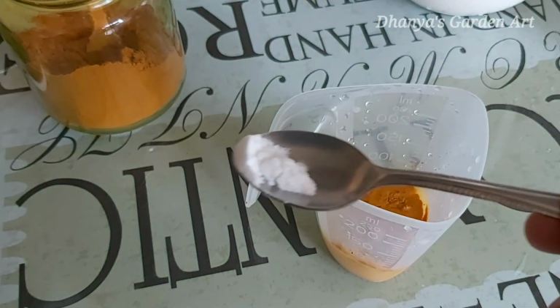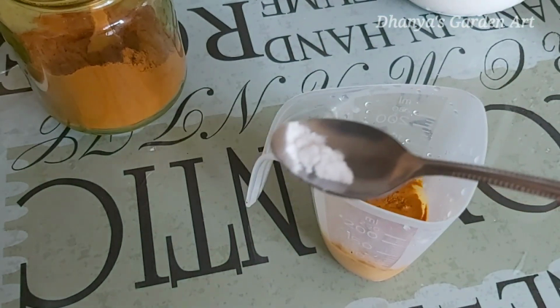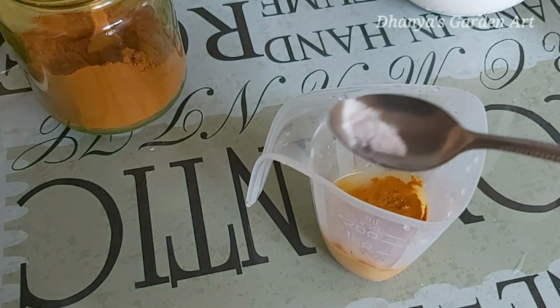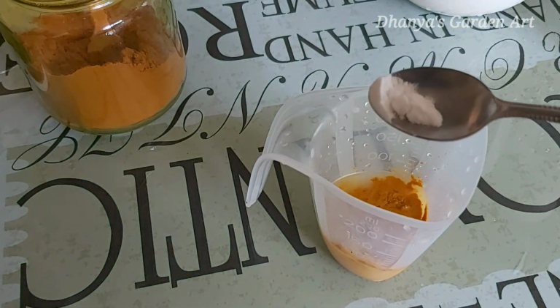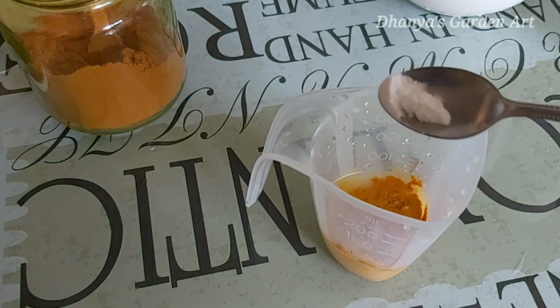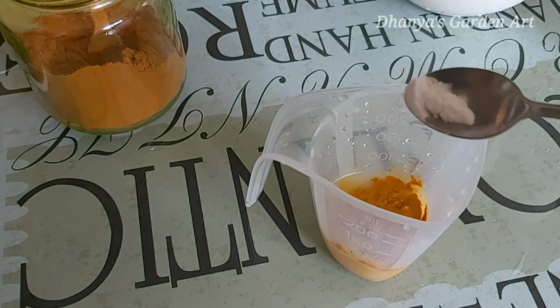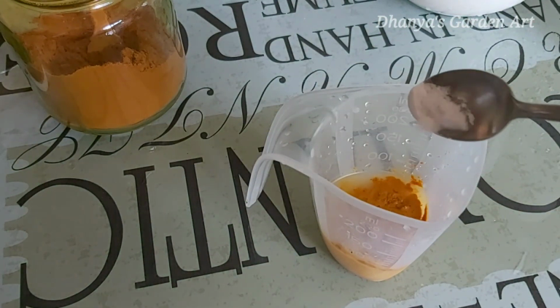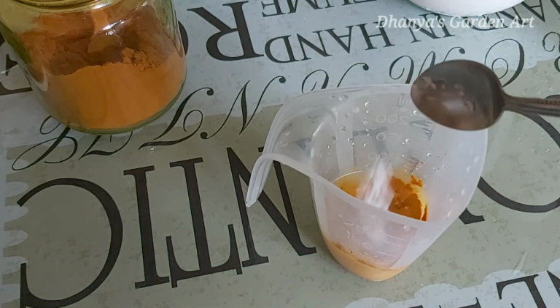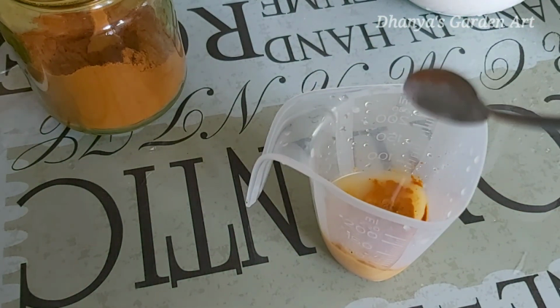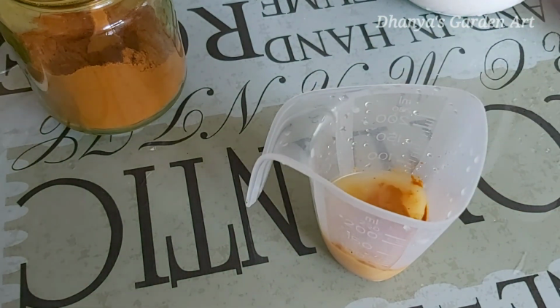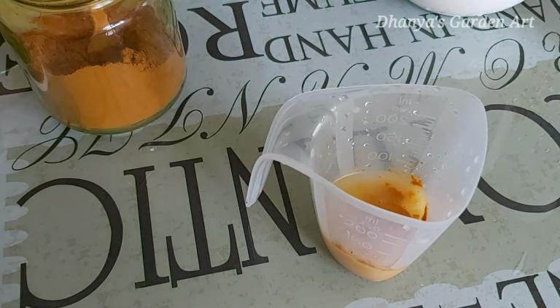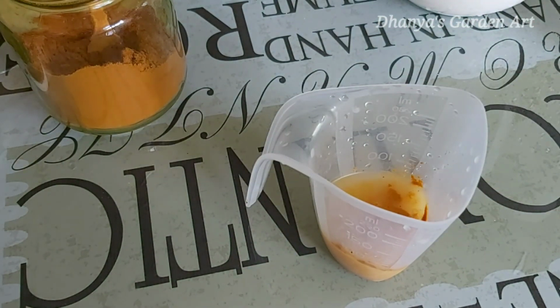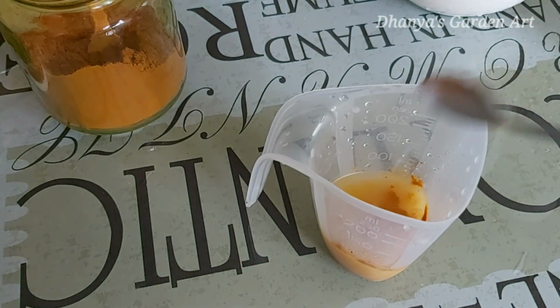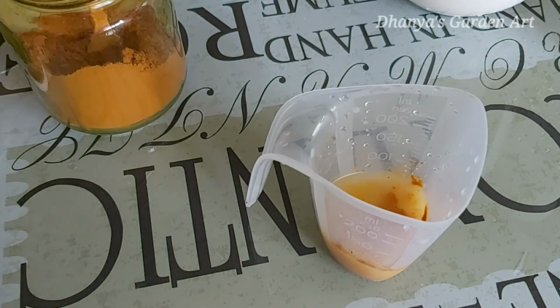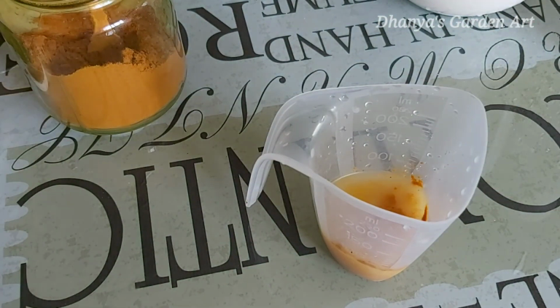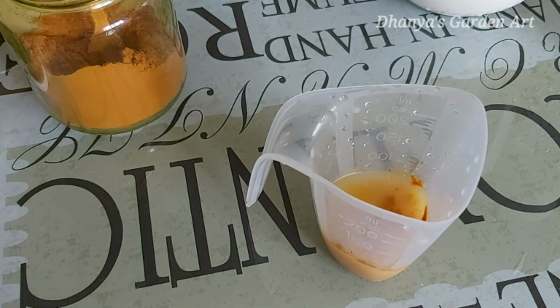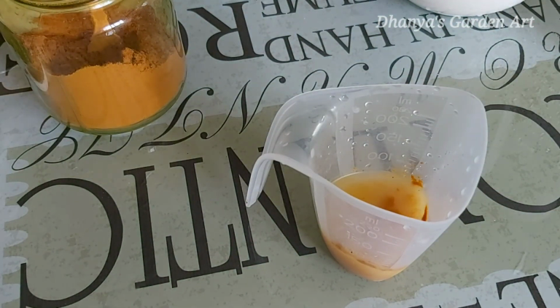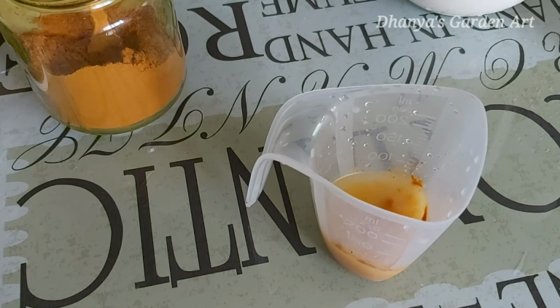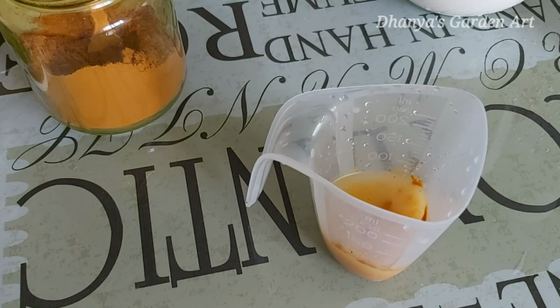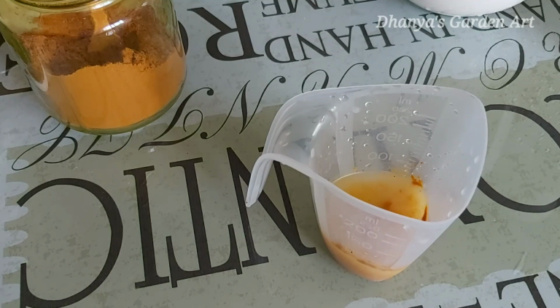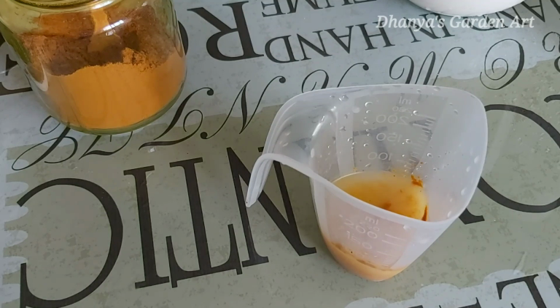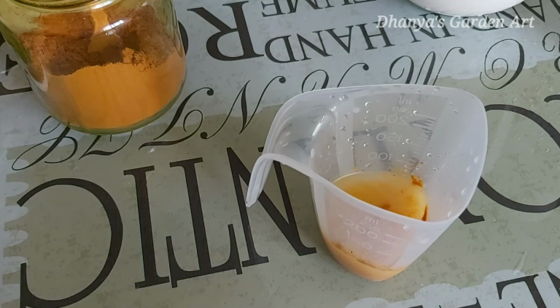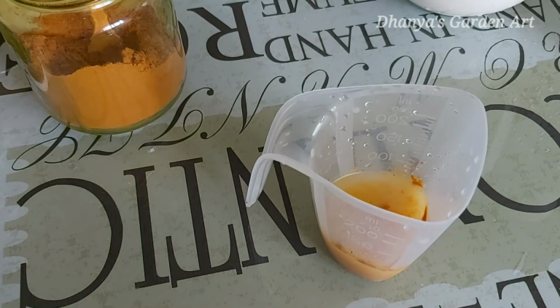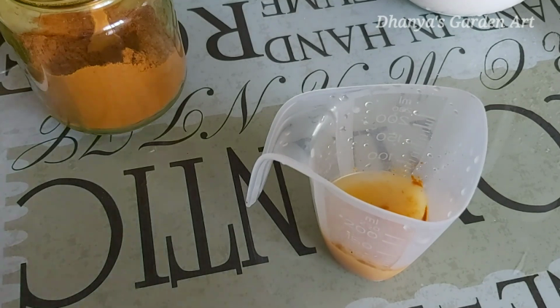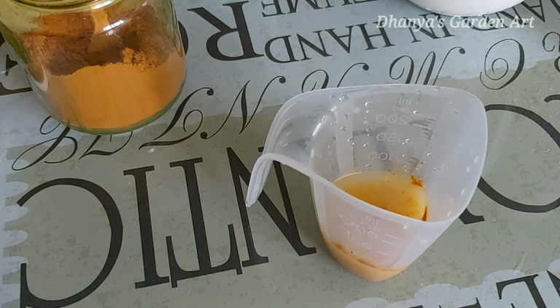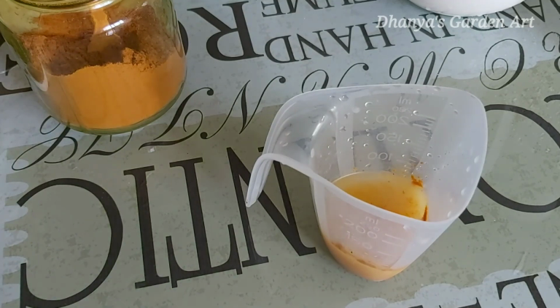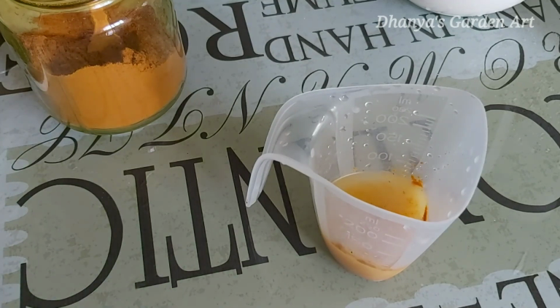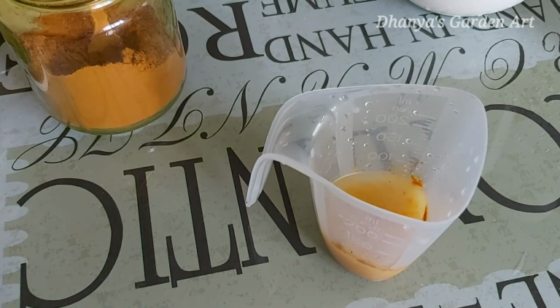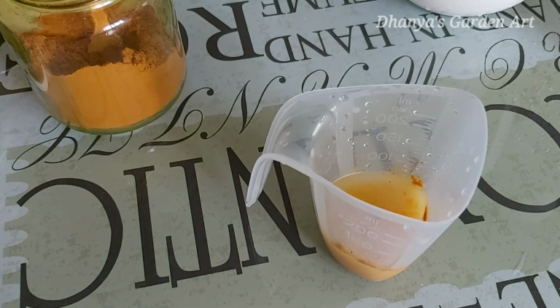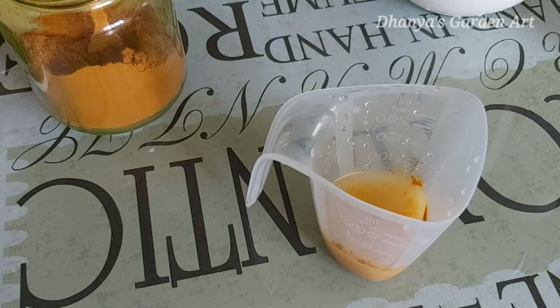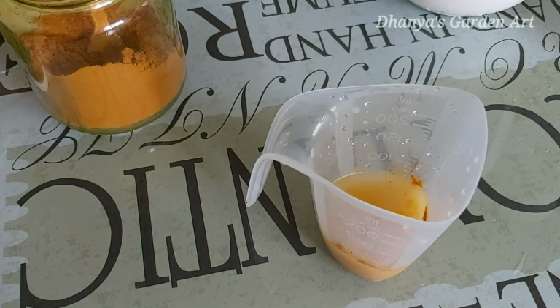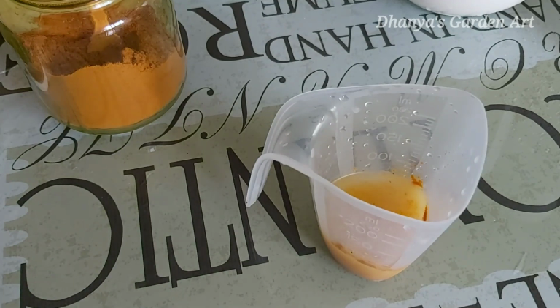Soda powder, 1 gram. 1 half teaspoon. 1 gram.